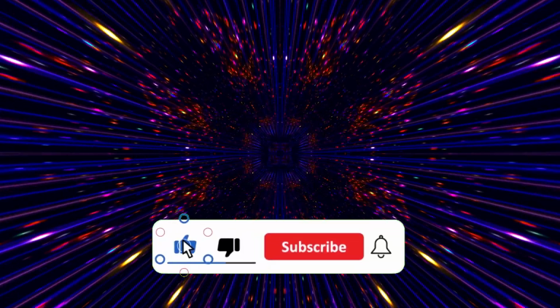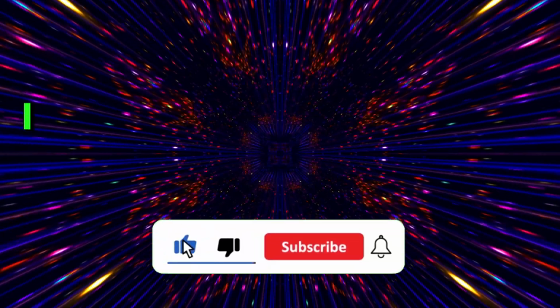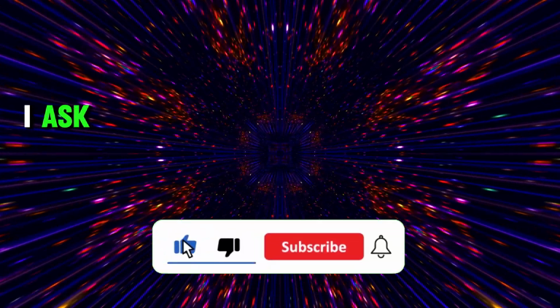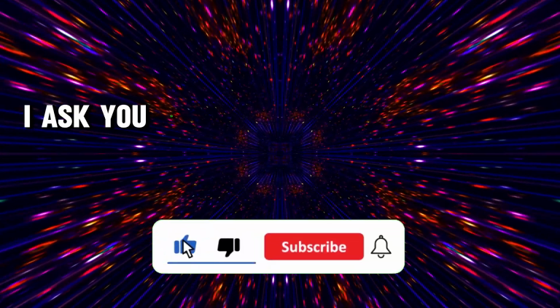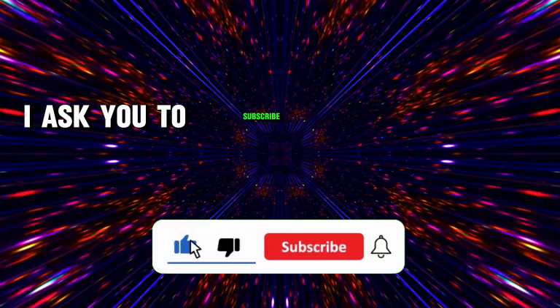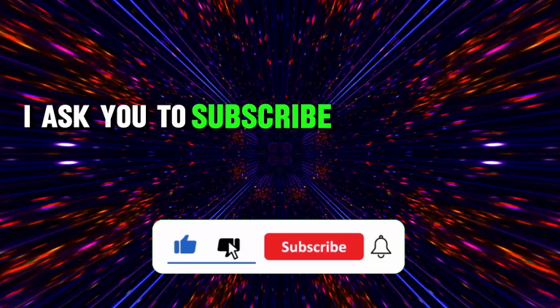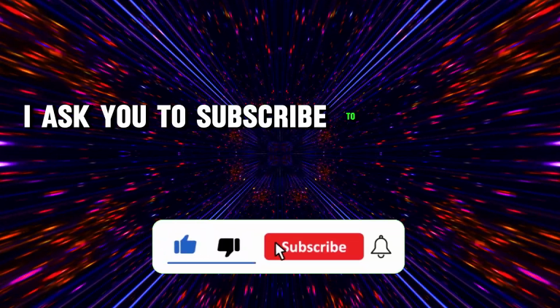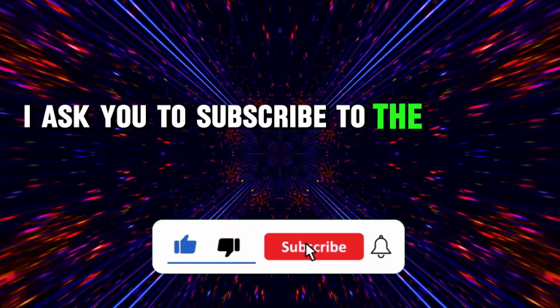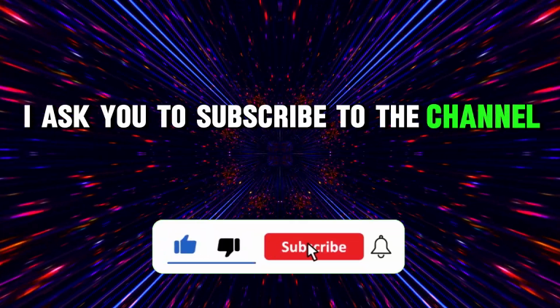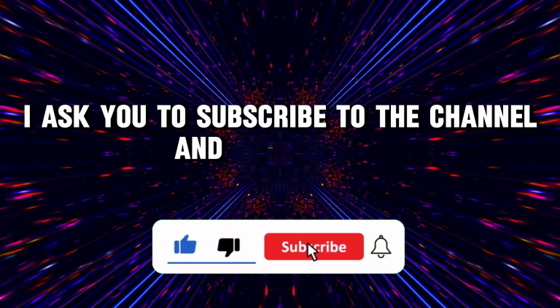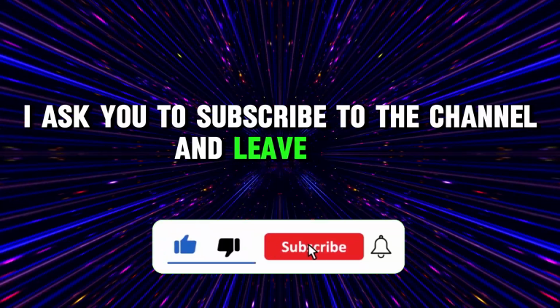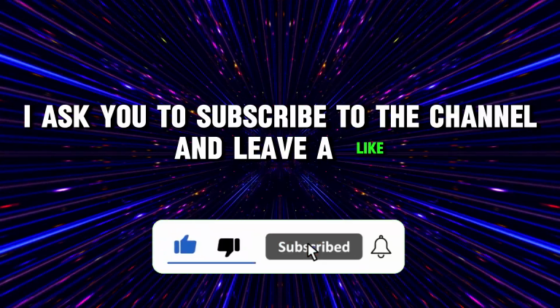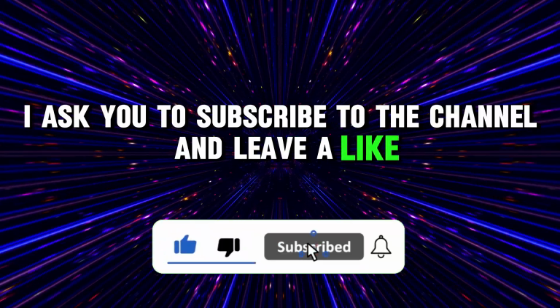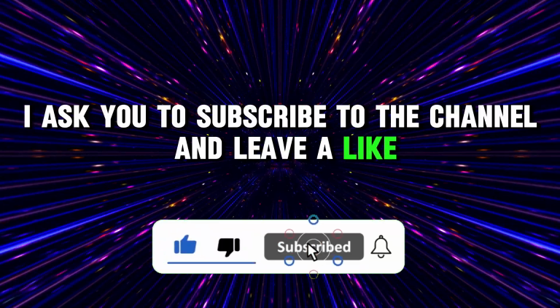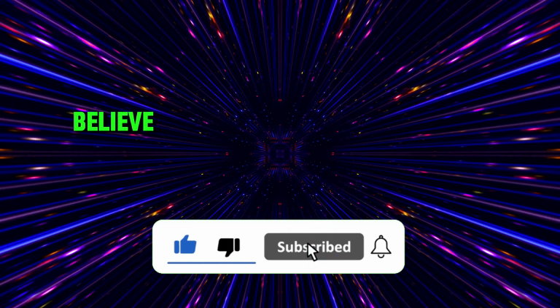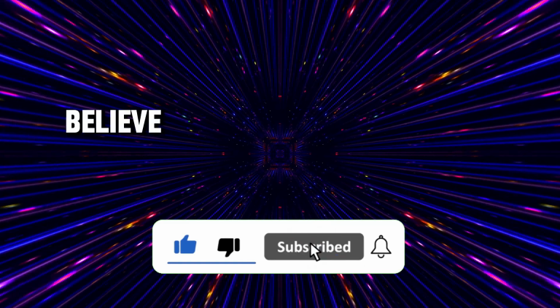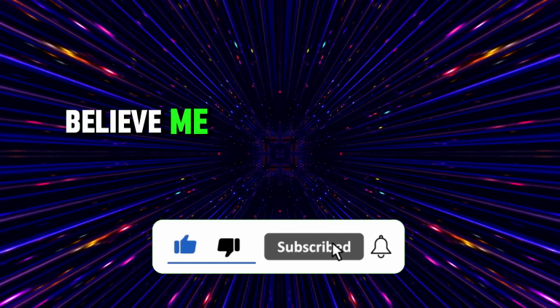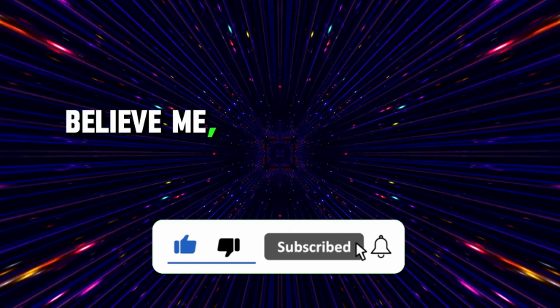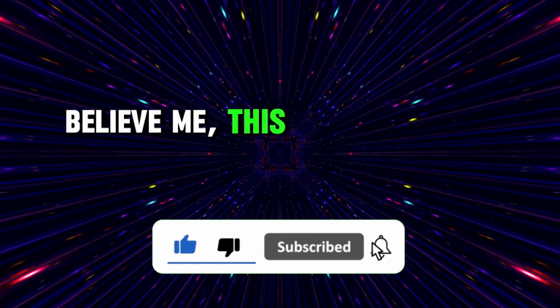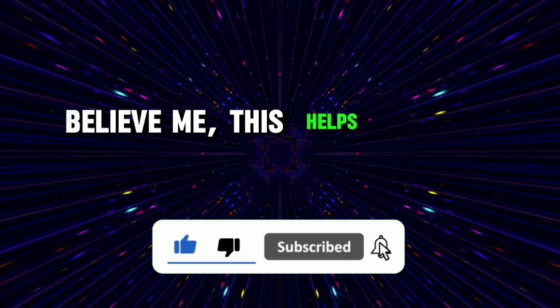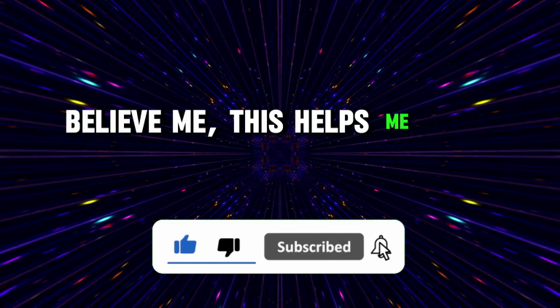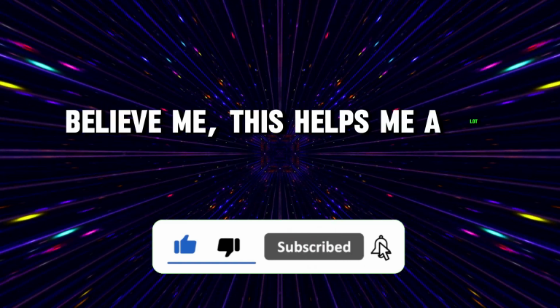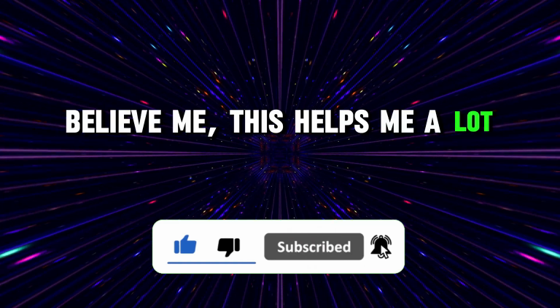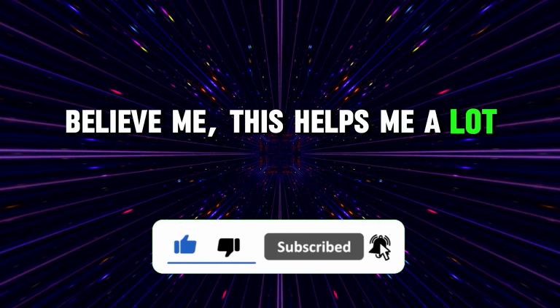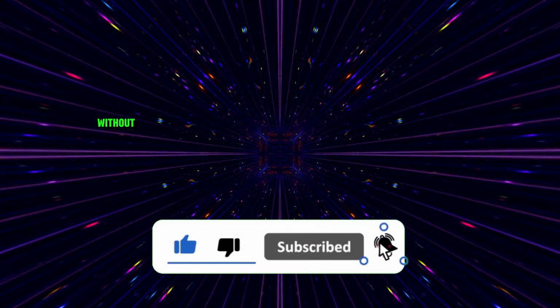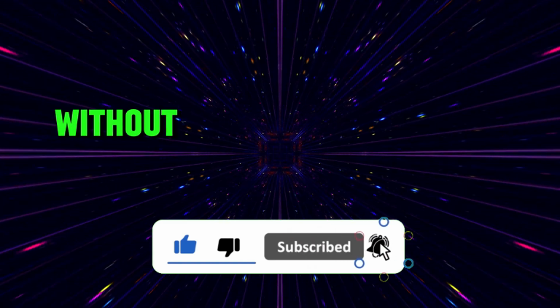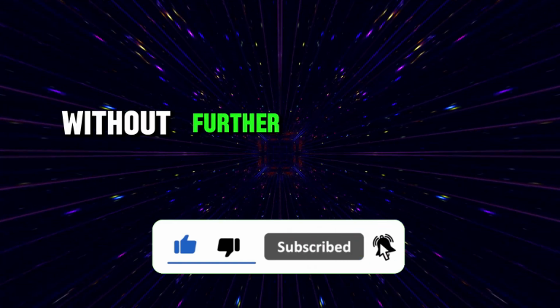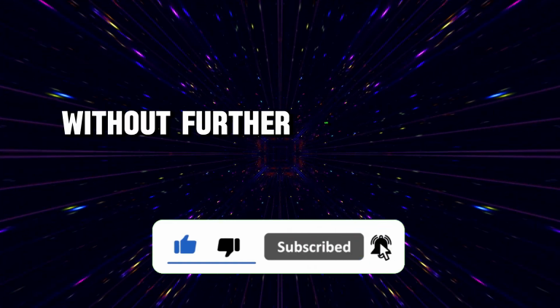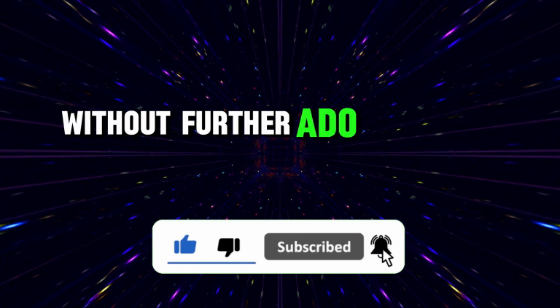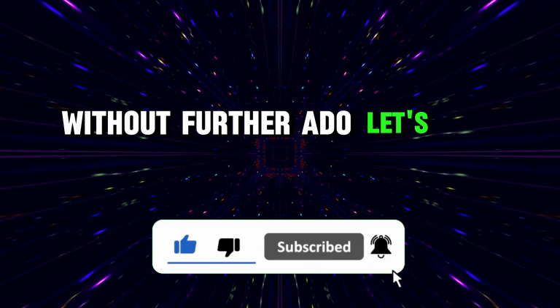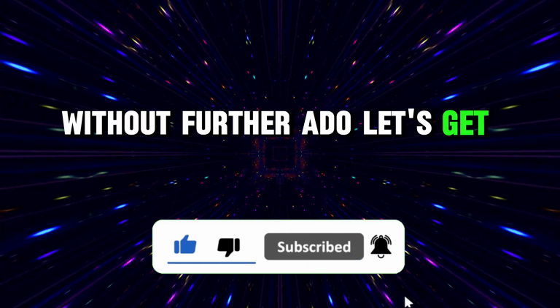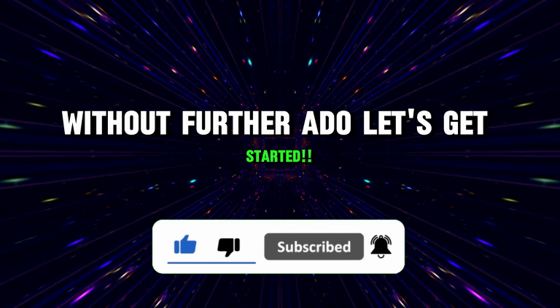I ask you to subscribe to the channel and leave a like. Believe me, this helps me a lot. Without further ado, let's get started.